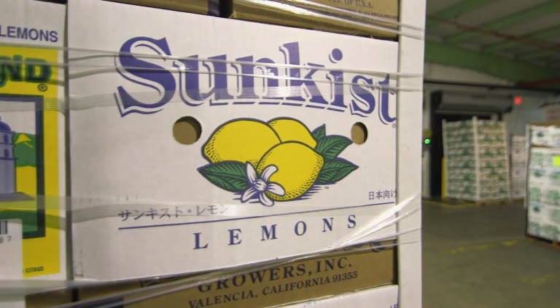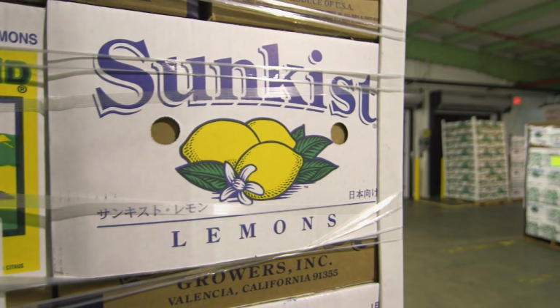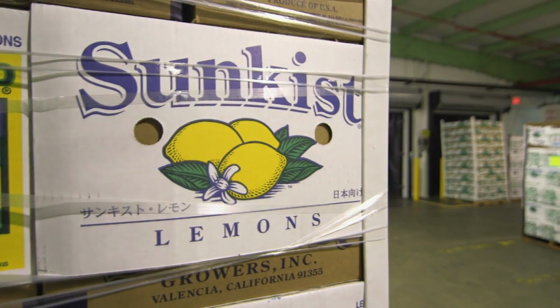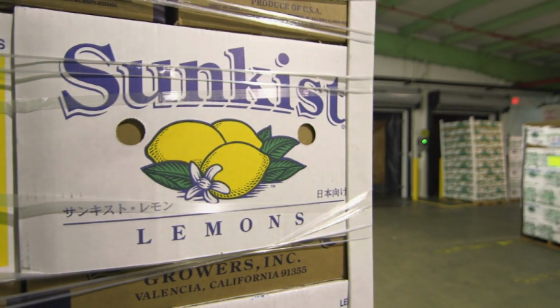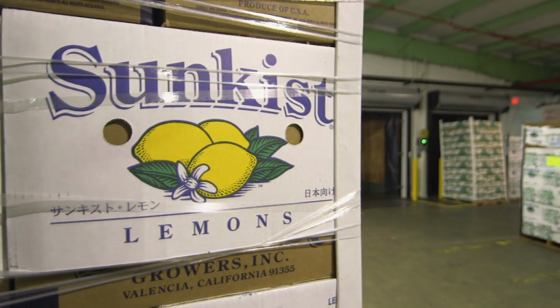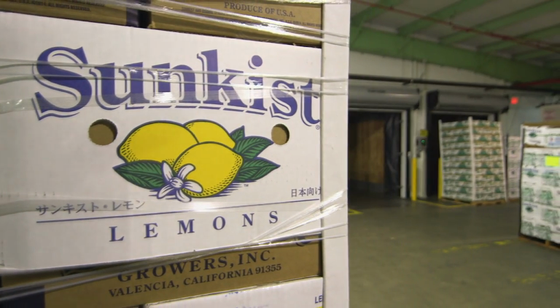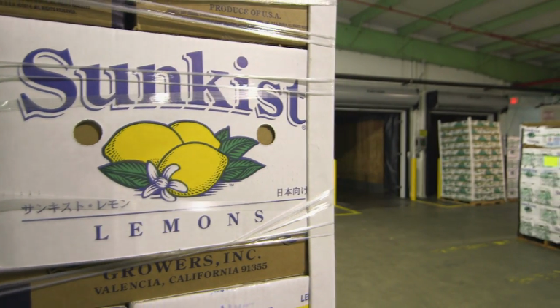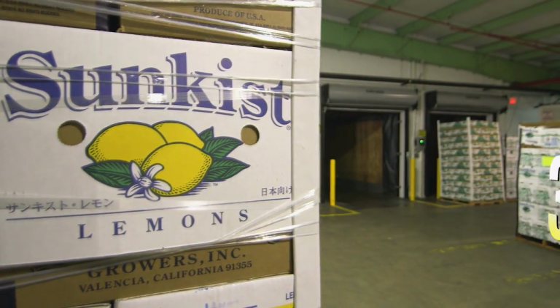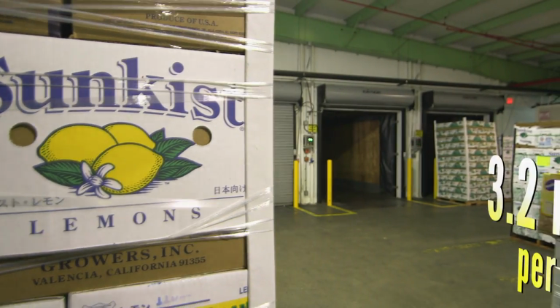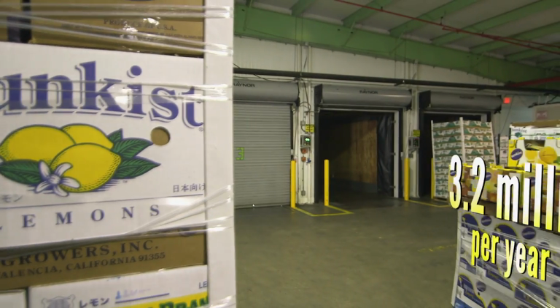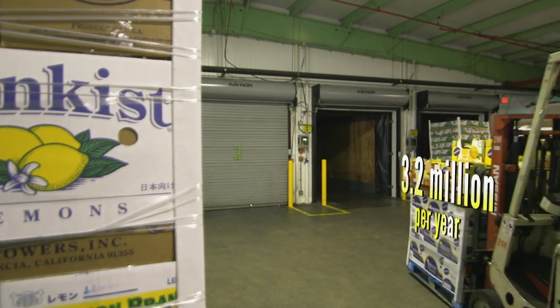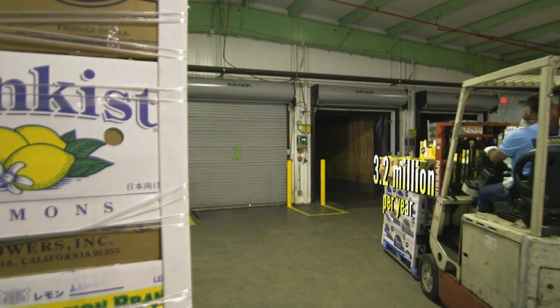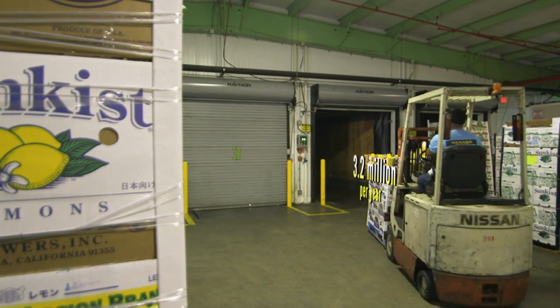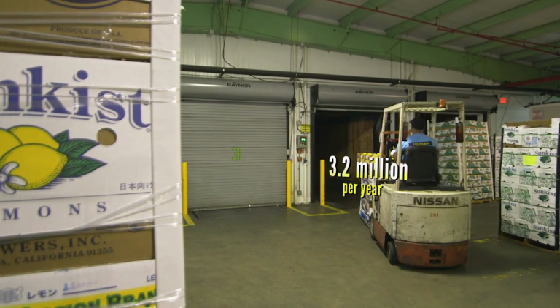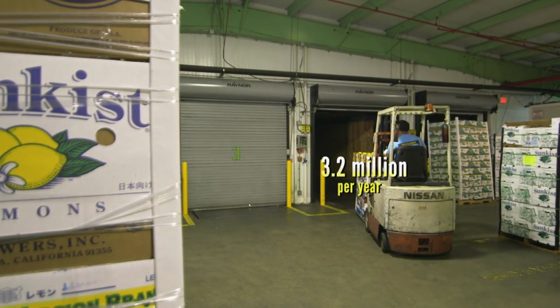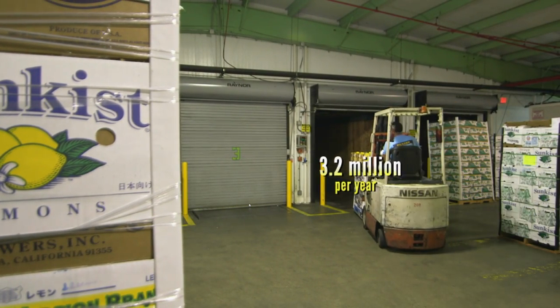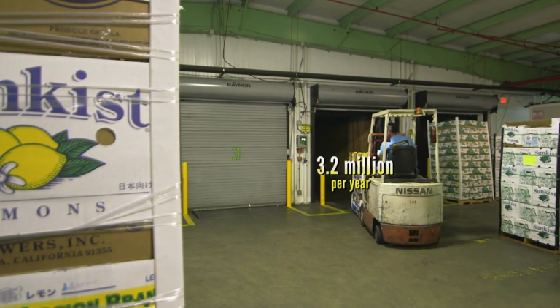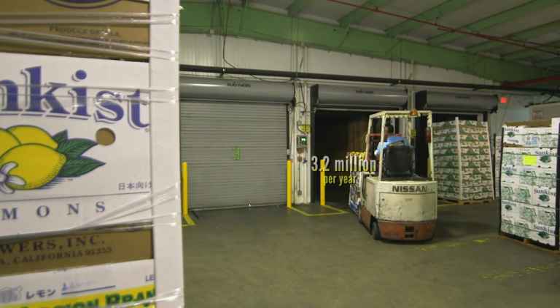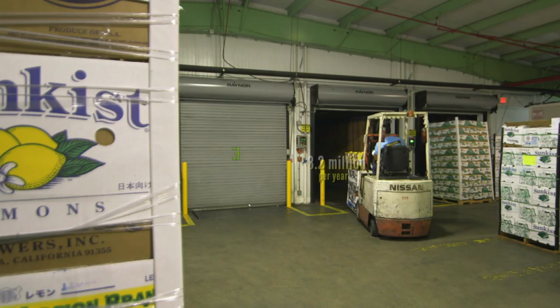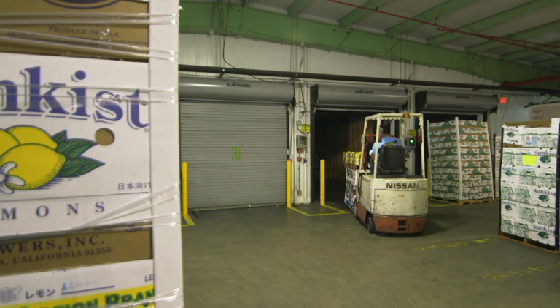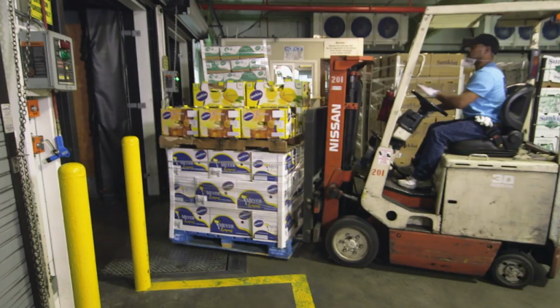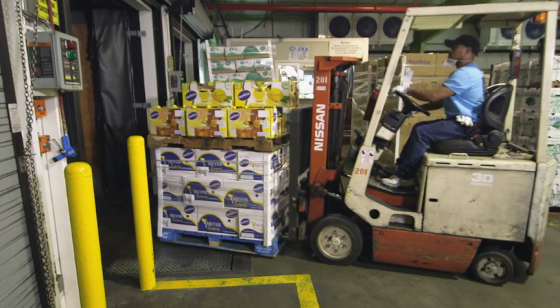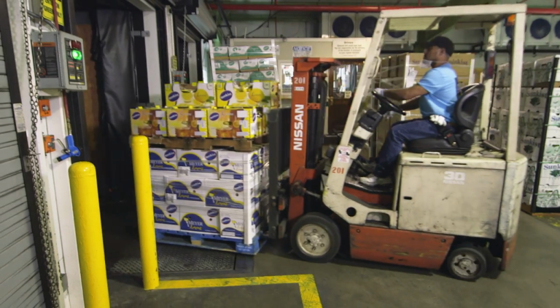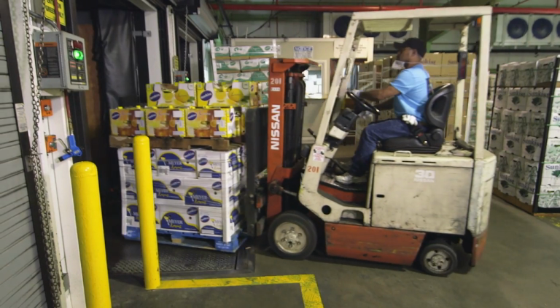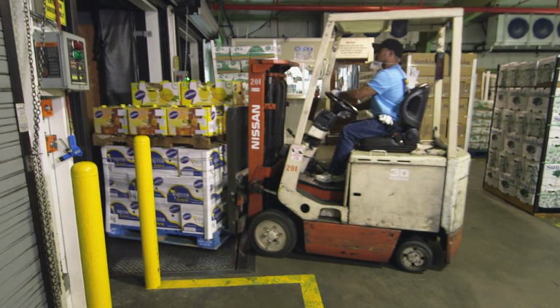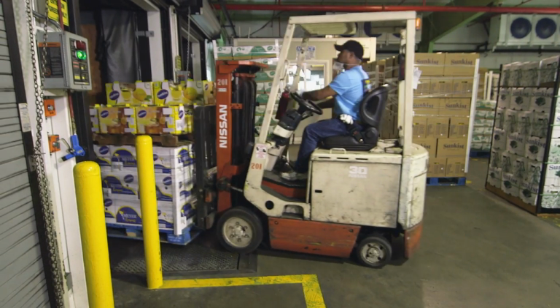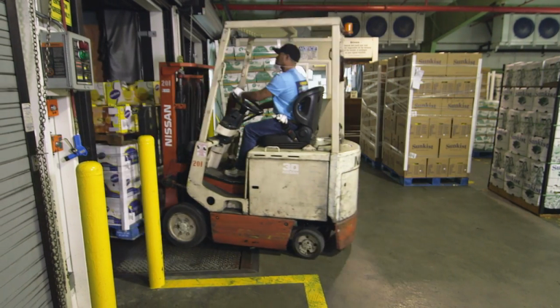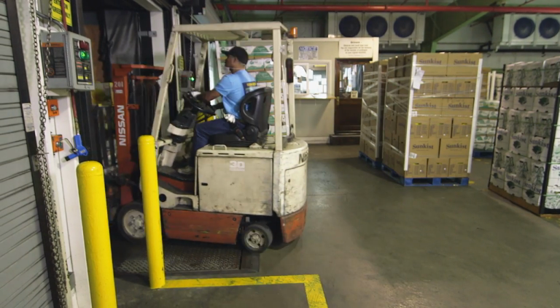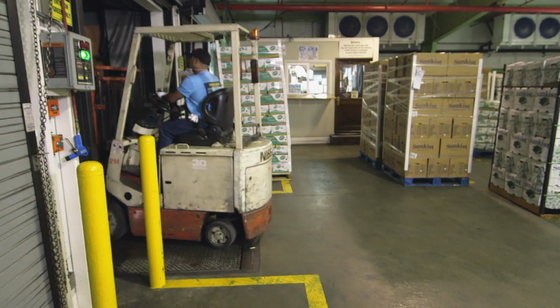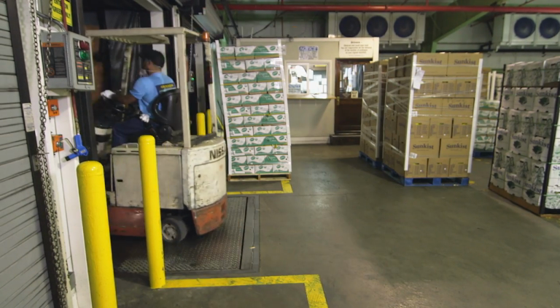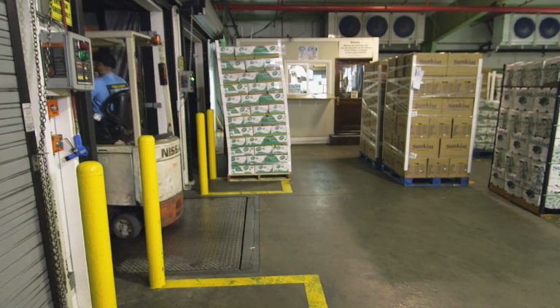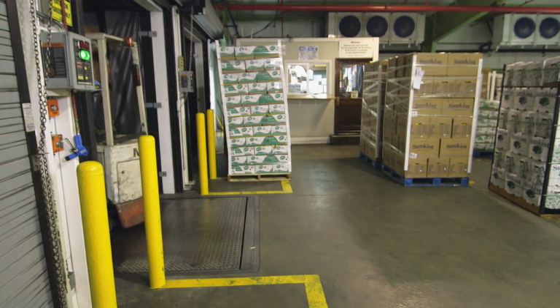This facility is sending out 3.2 million cartons each year, which works out to — doing the math — about 184 million lemons.